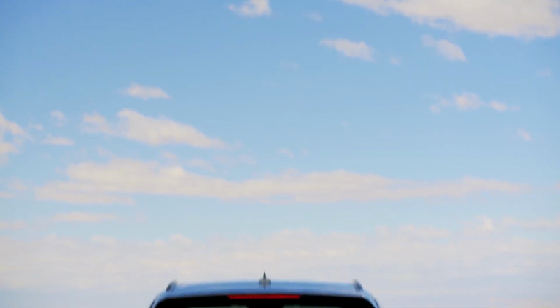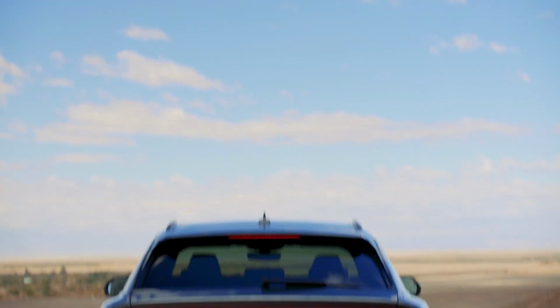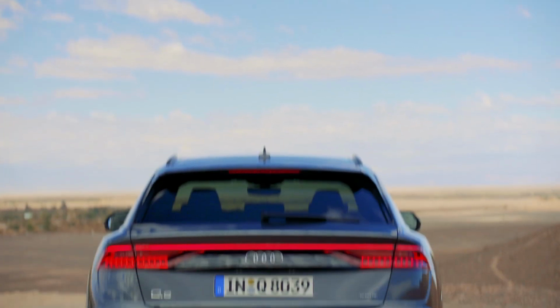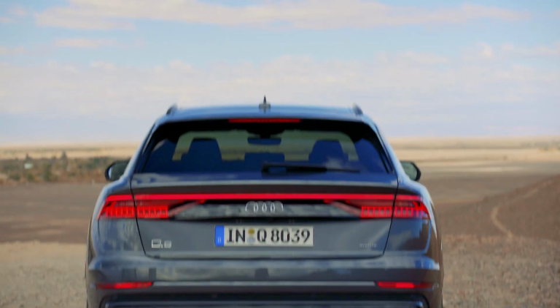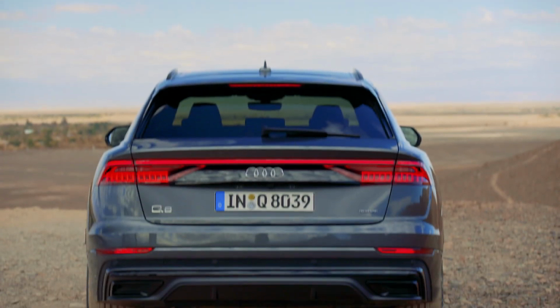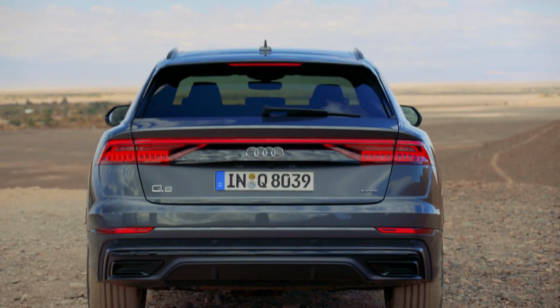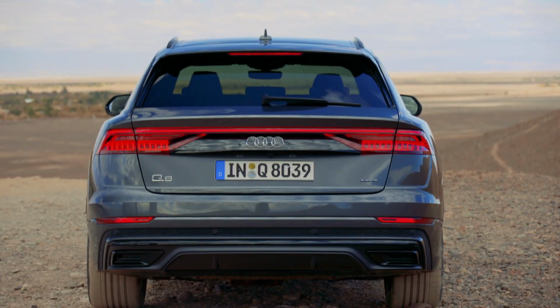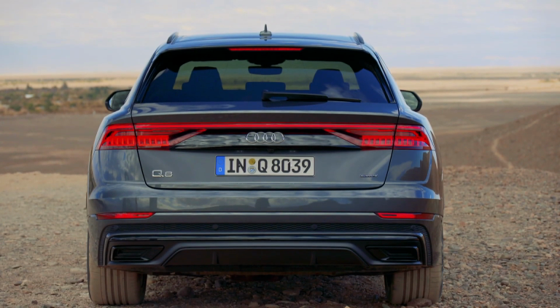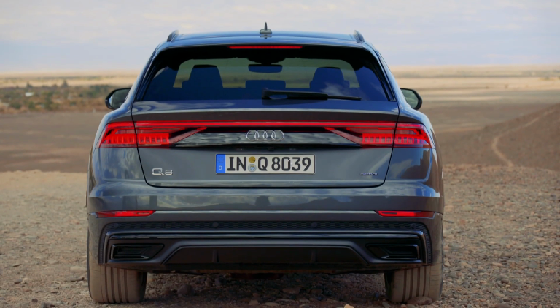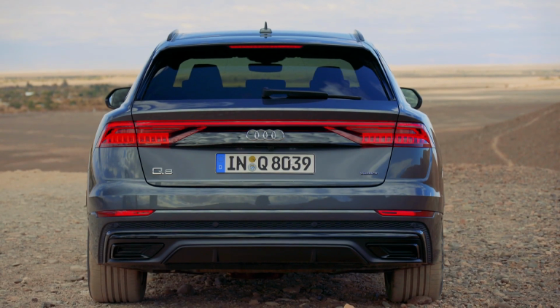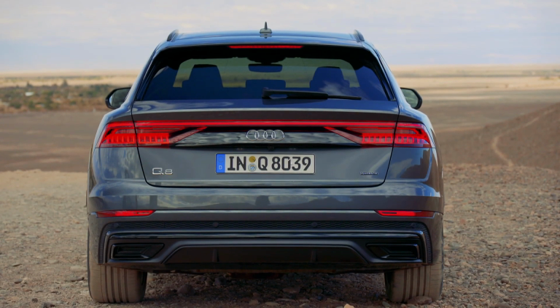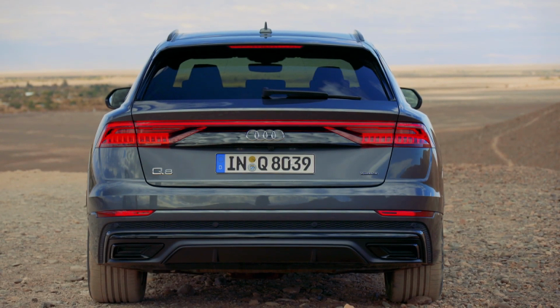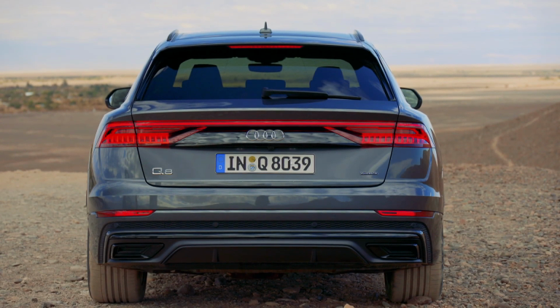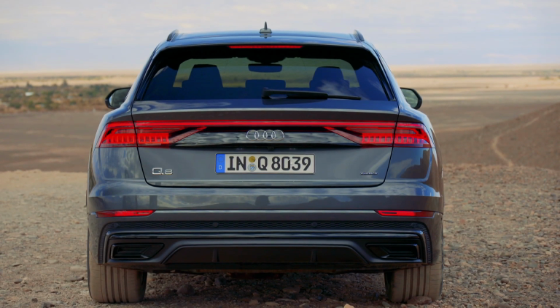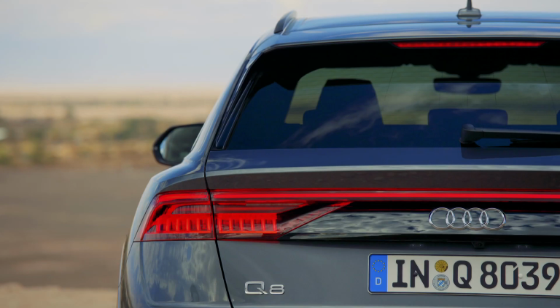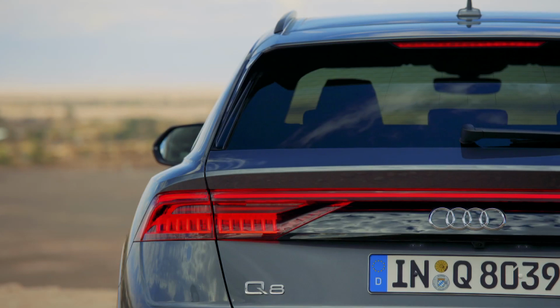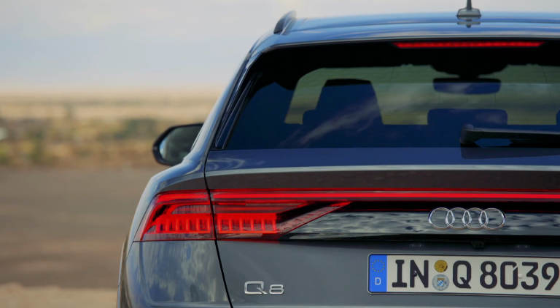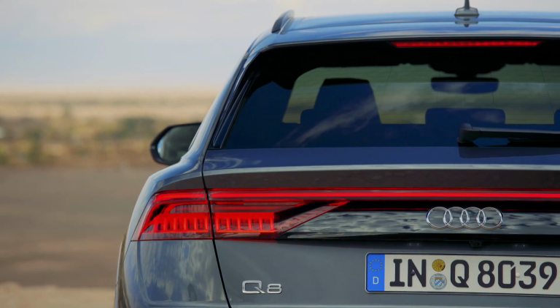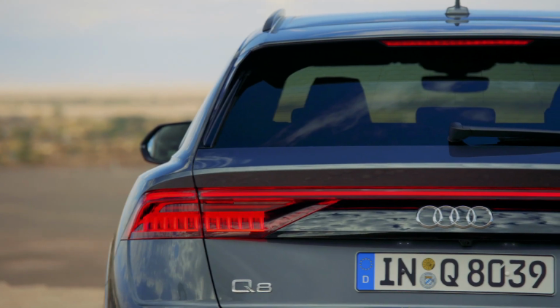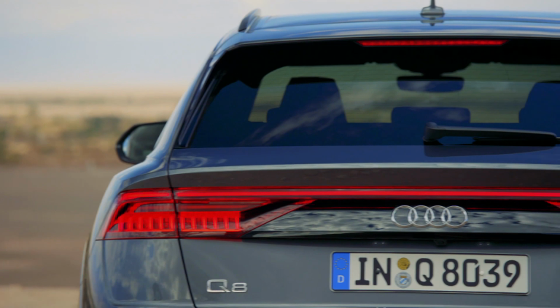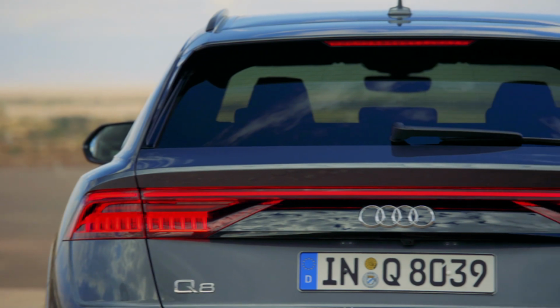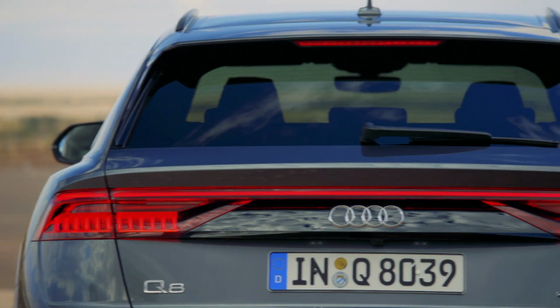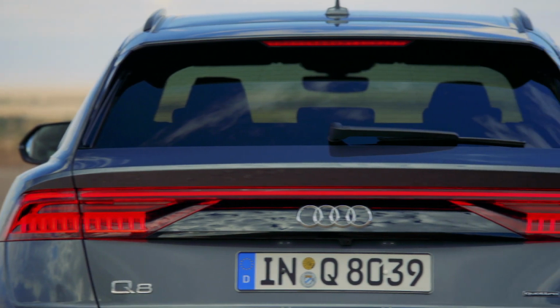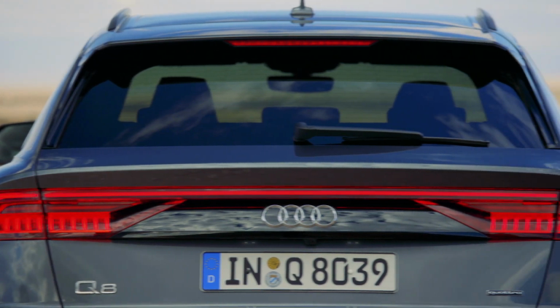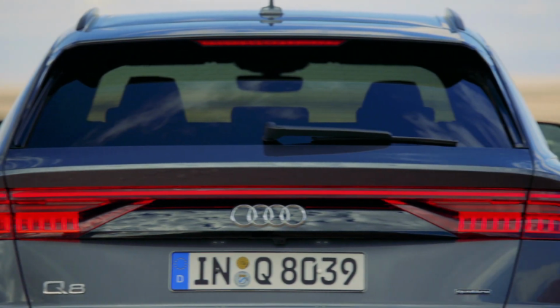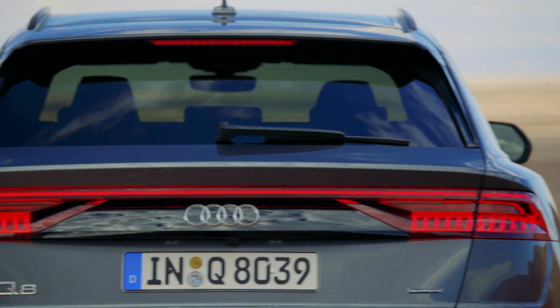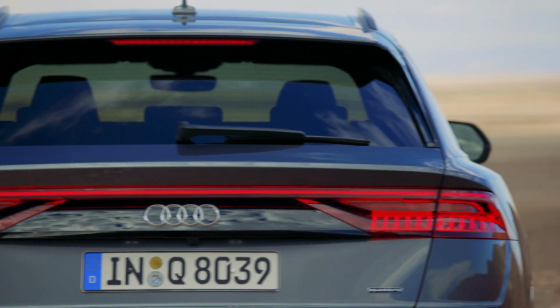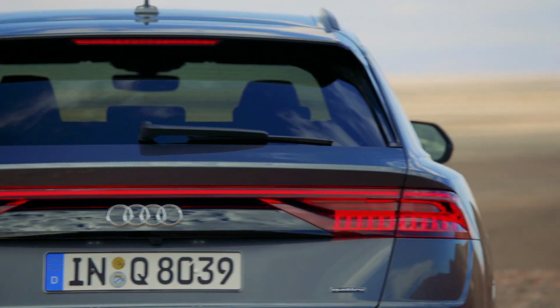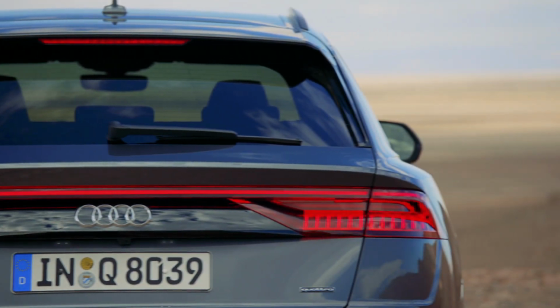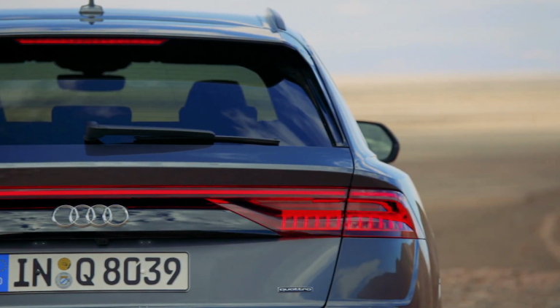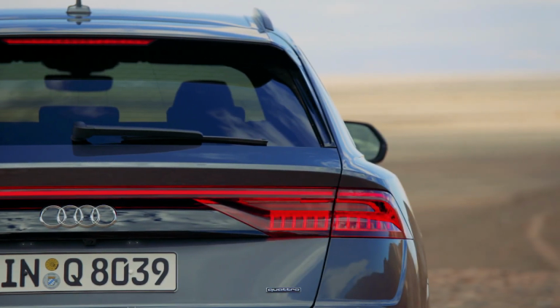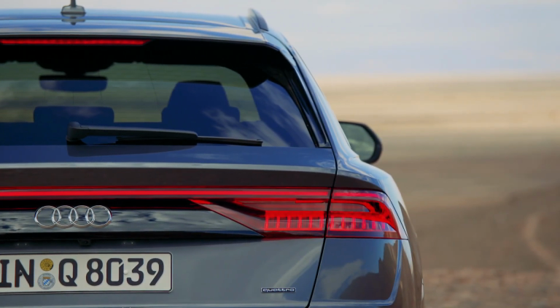Out back, it's a mix of modern and classic styling cues. The light bar comes from the latest A7, while the black panel is again from the Sport Quattro.